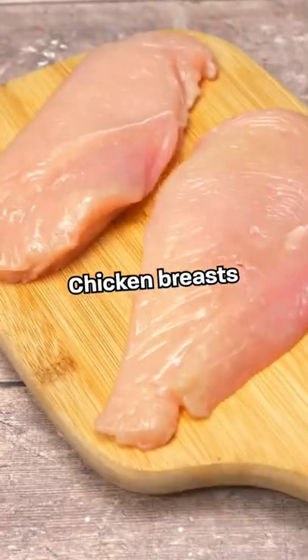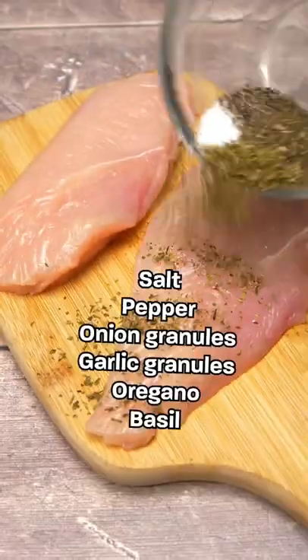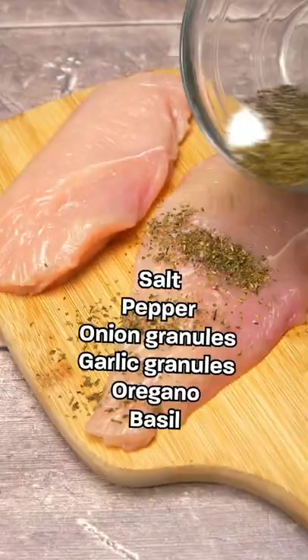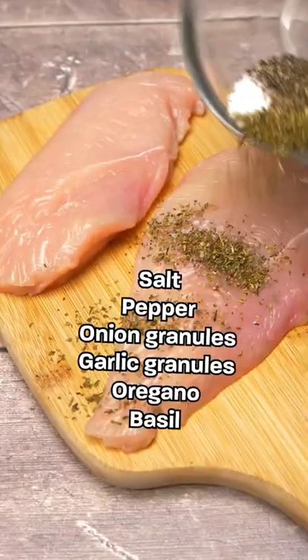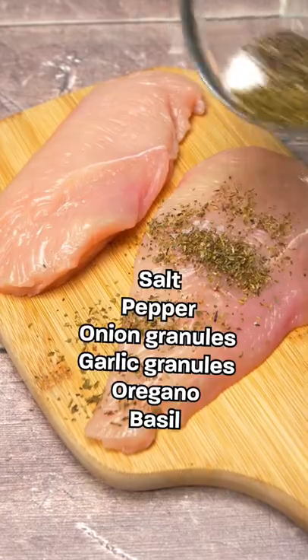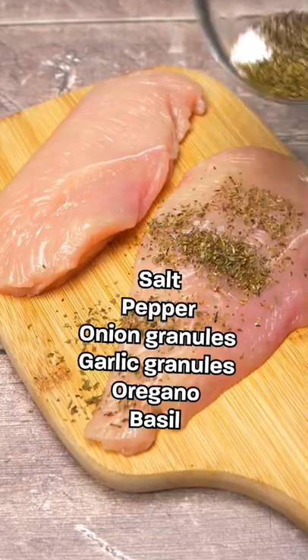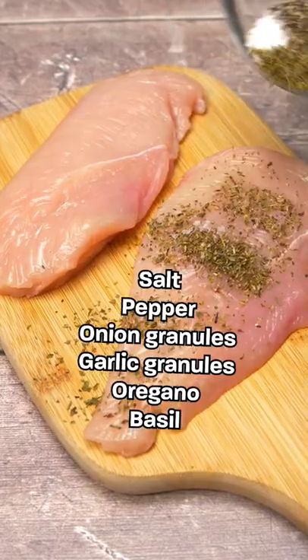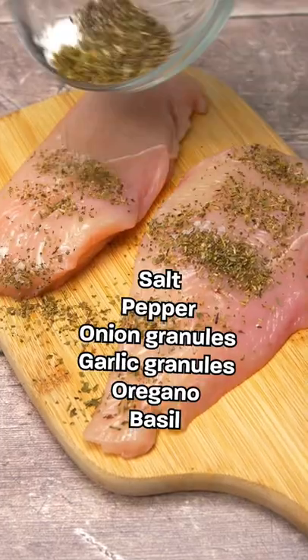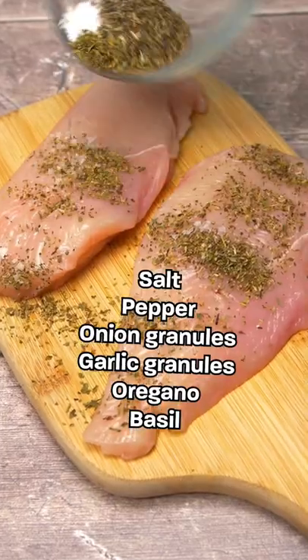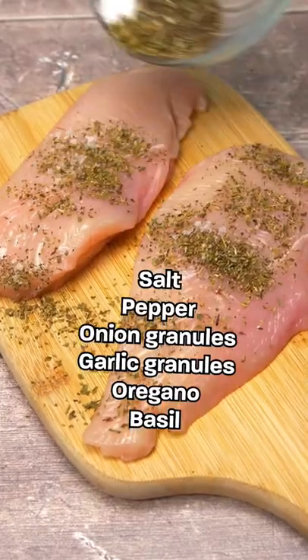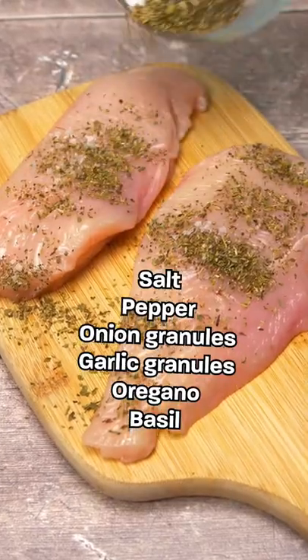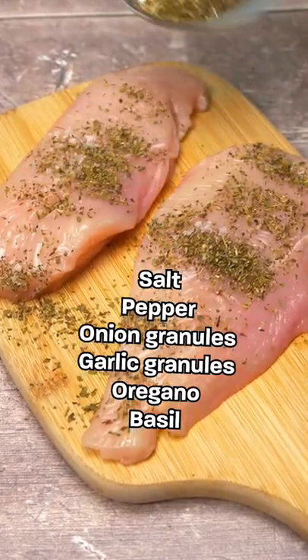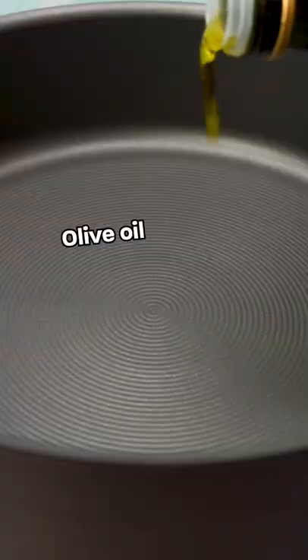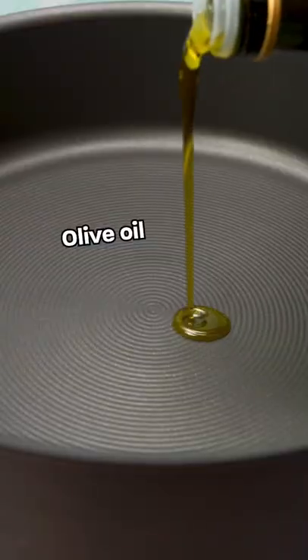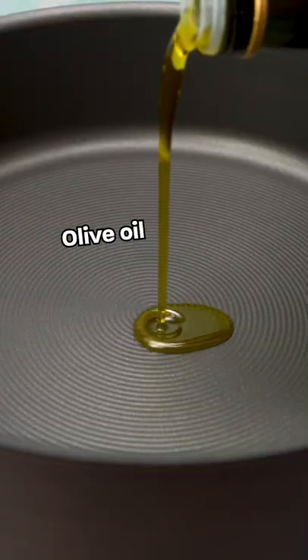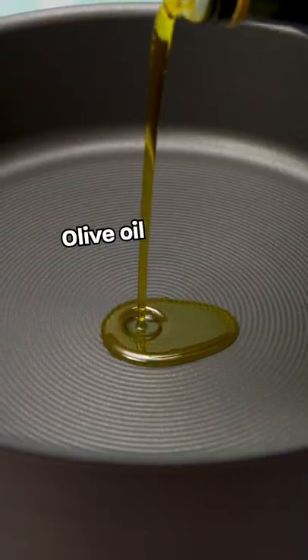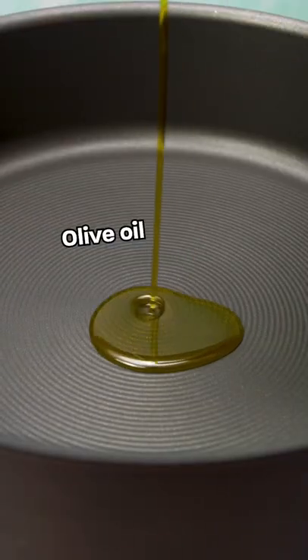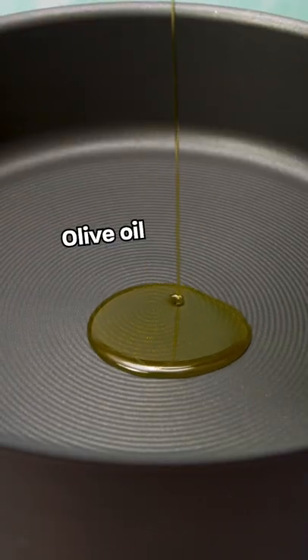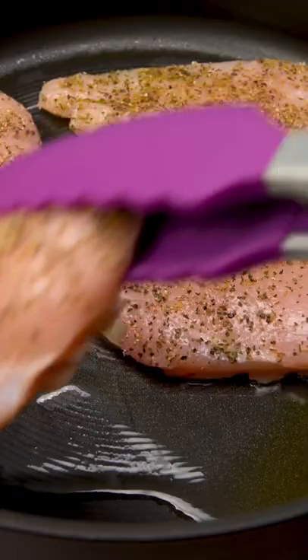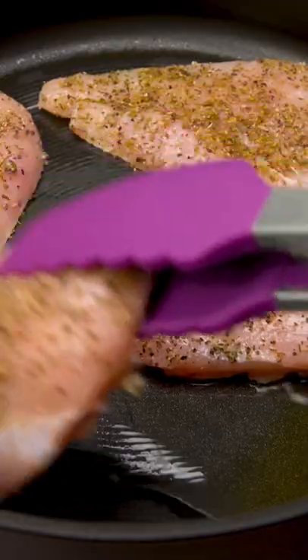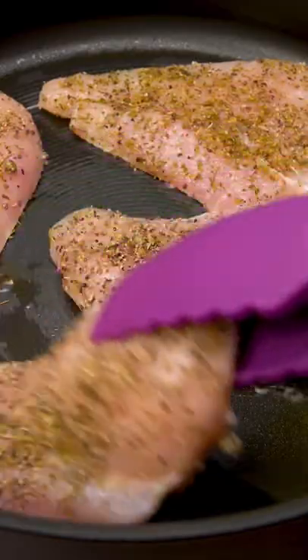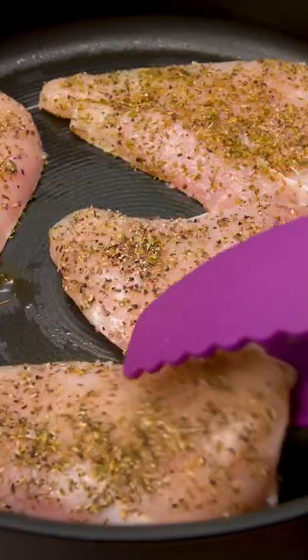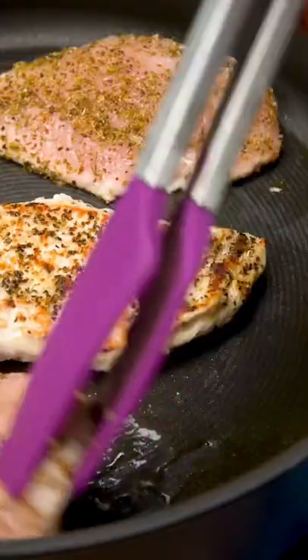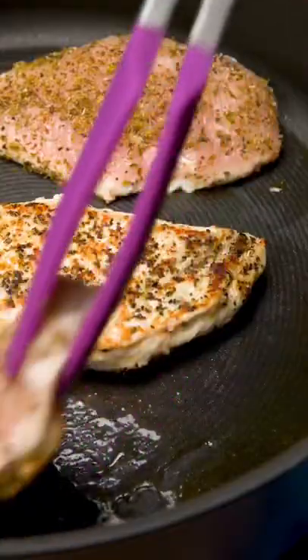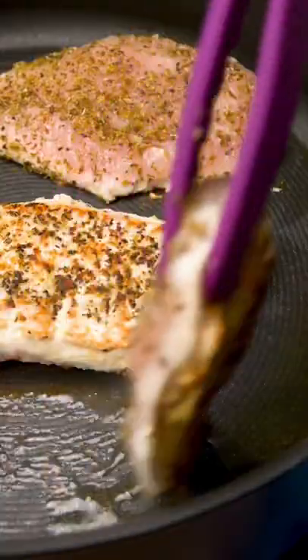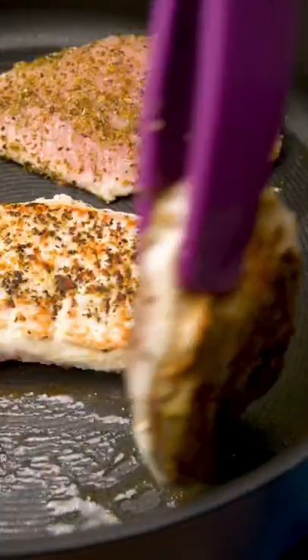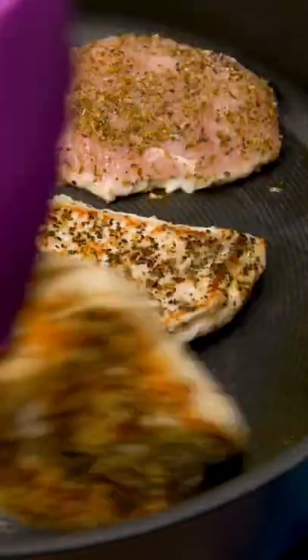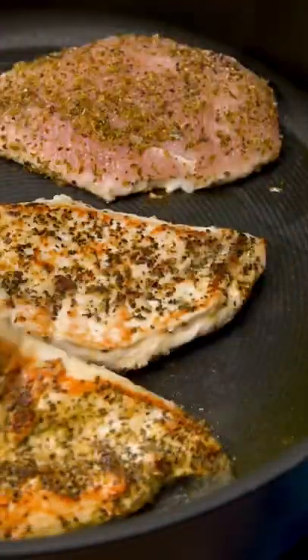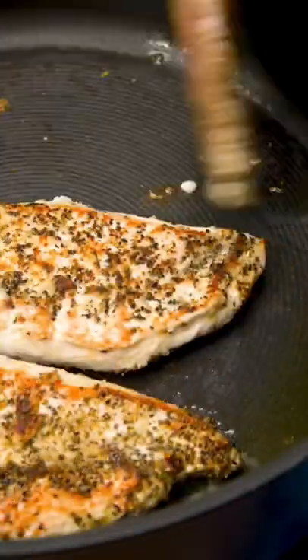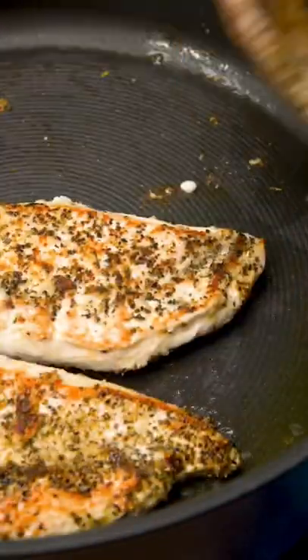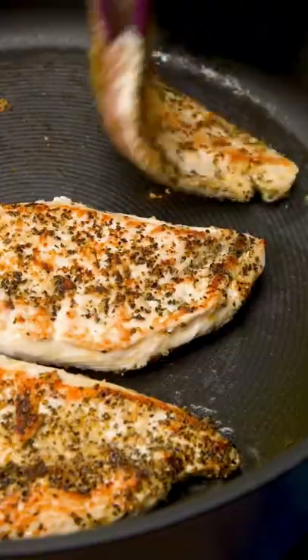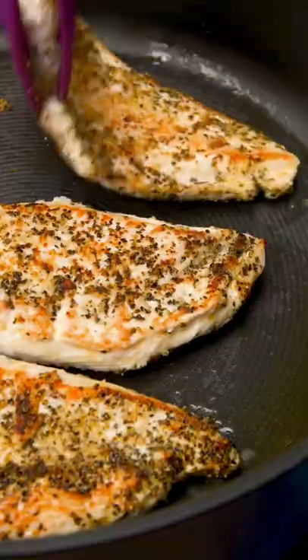Butterfly chicken breasts and season with our spice mix. Add olive oil to a large pan and sear the chicken on both sides.